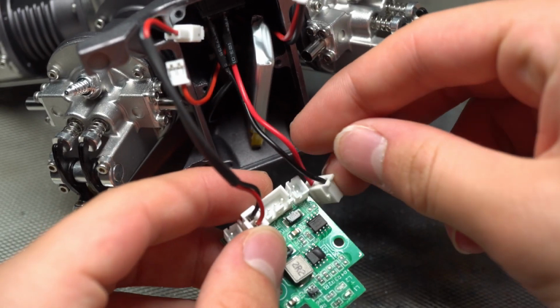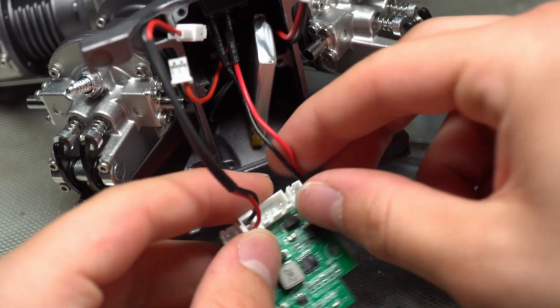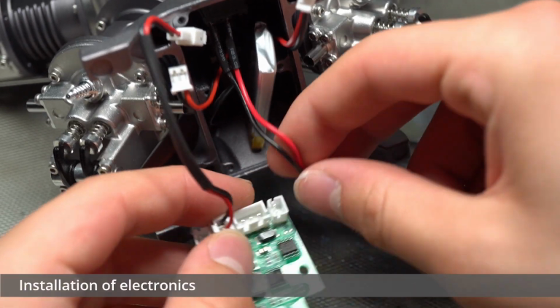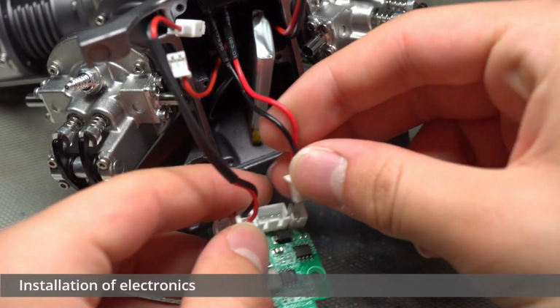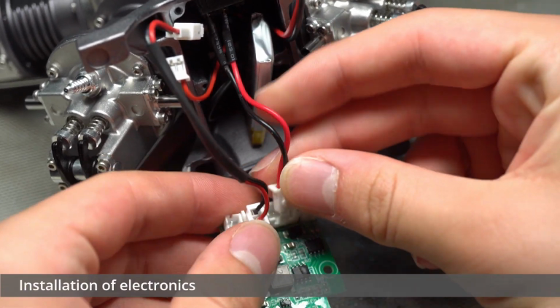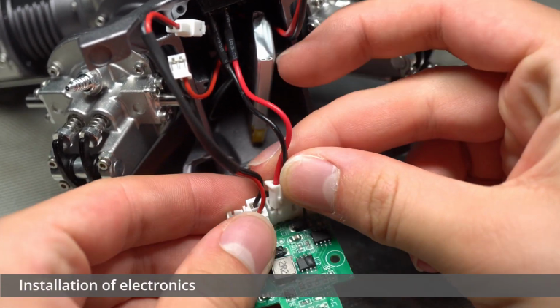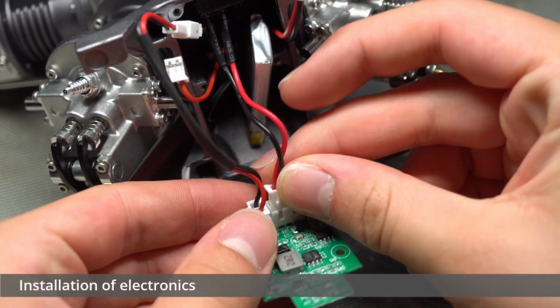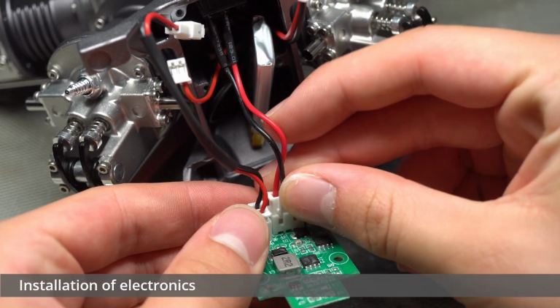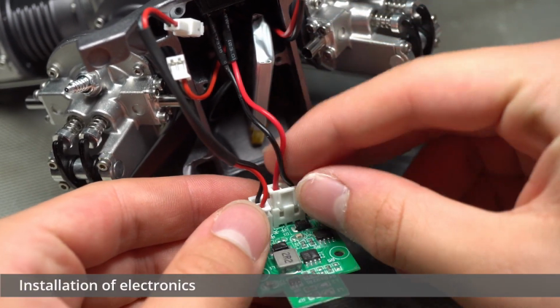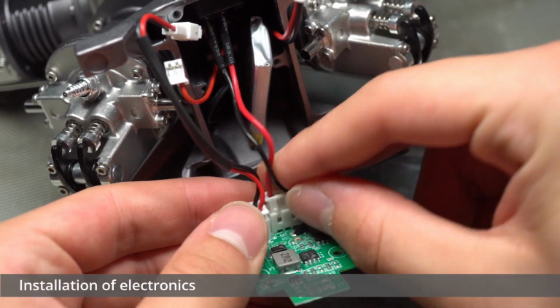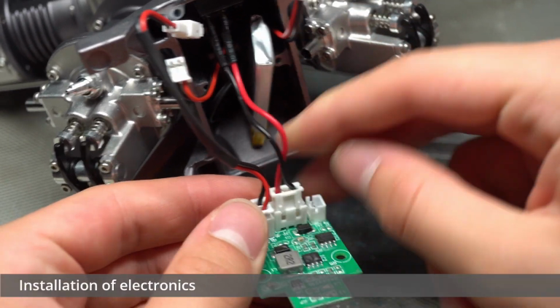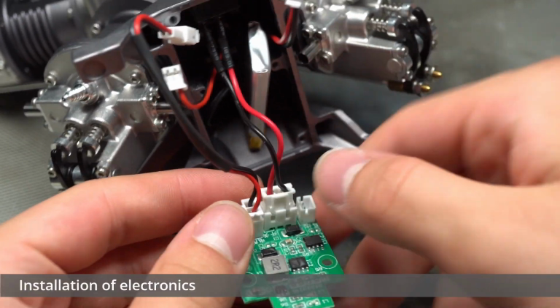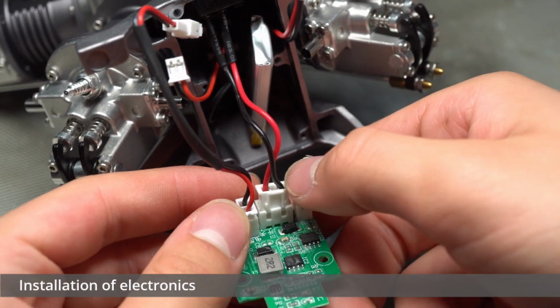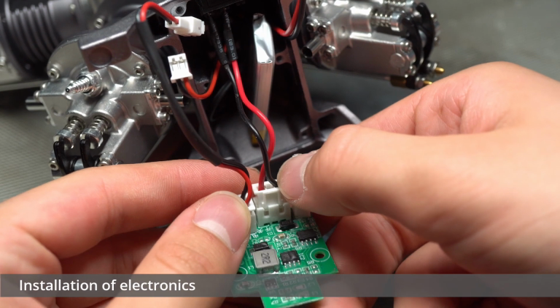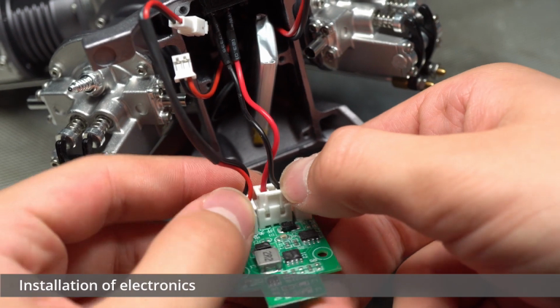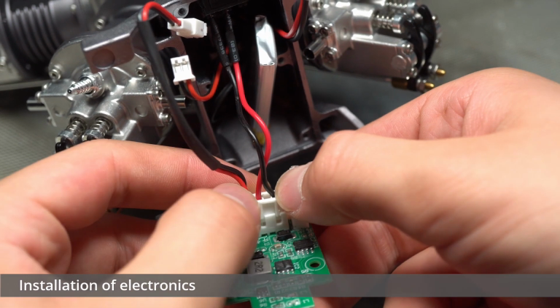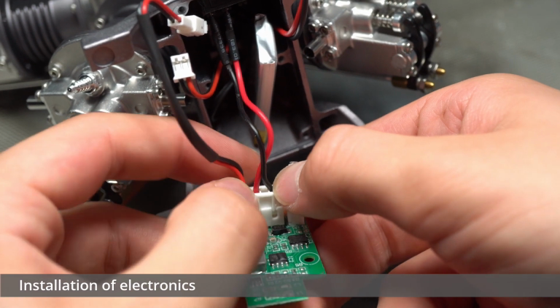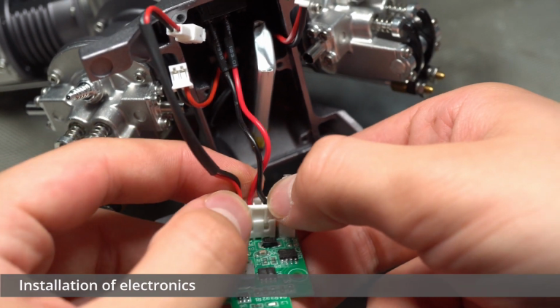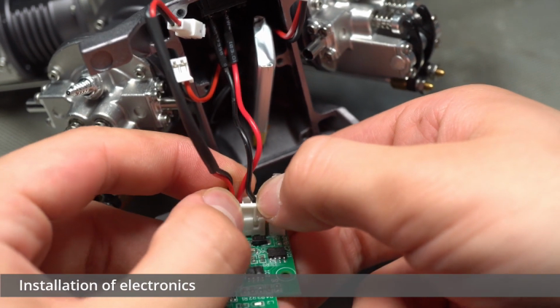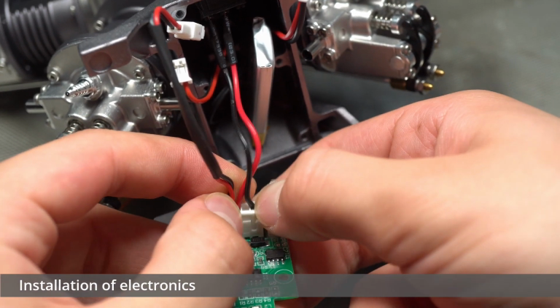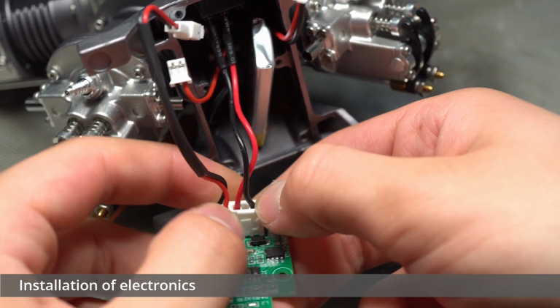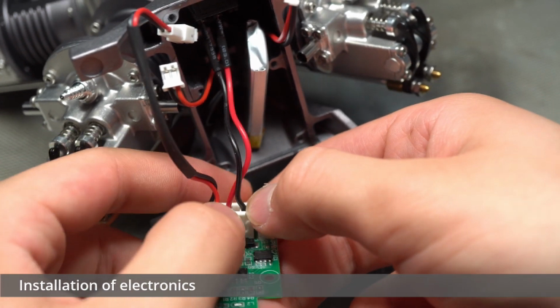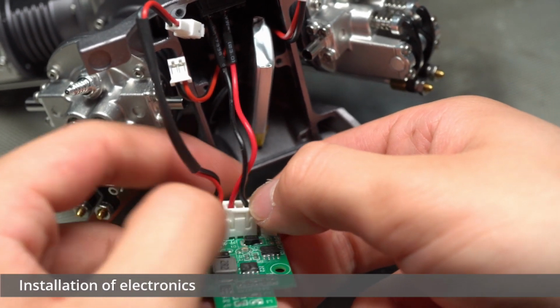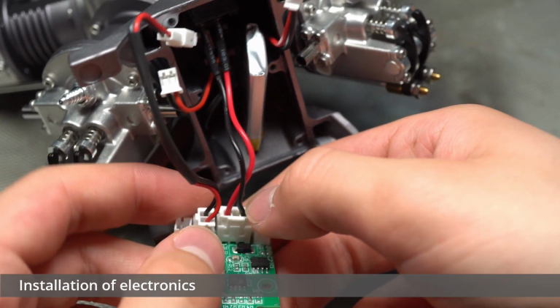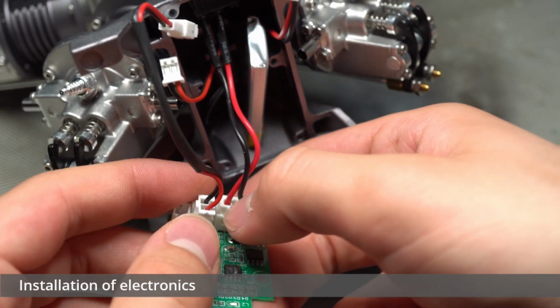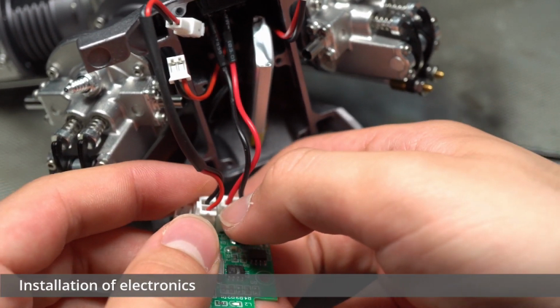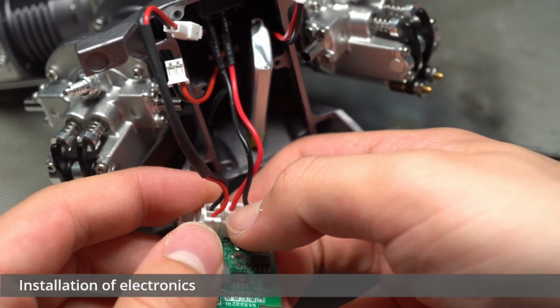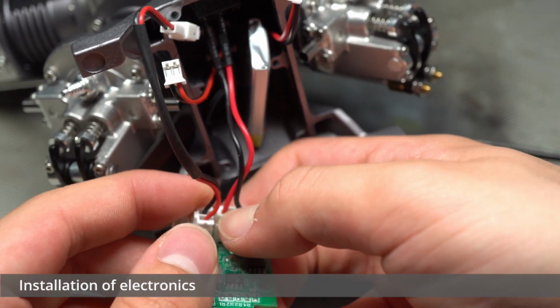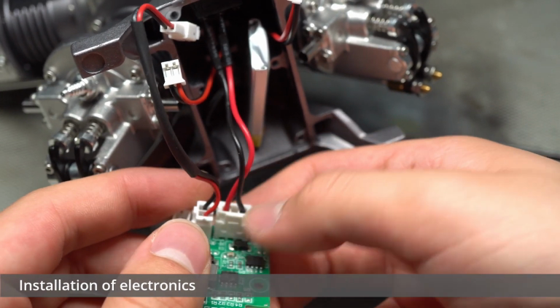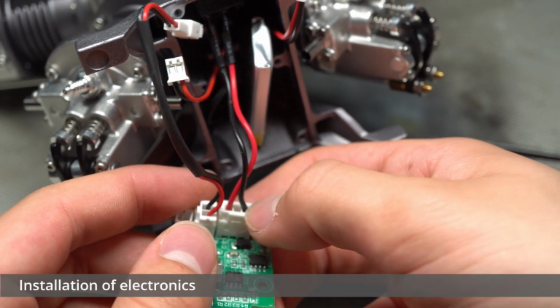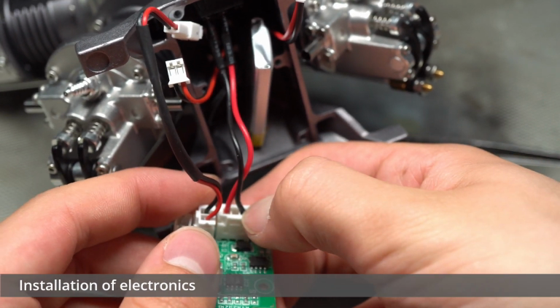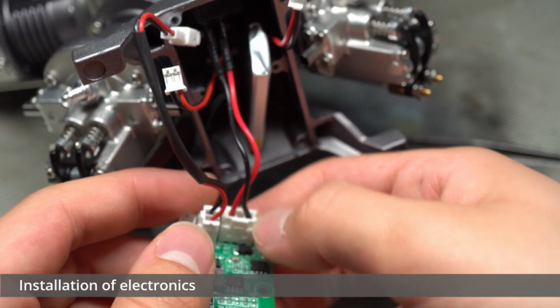Some of the connections used on the circuit board were very similar to one another, so it was essential to follow the instructions closely at this stage.